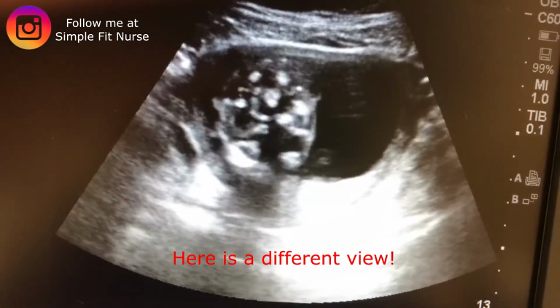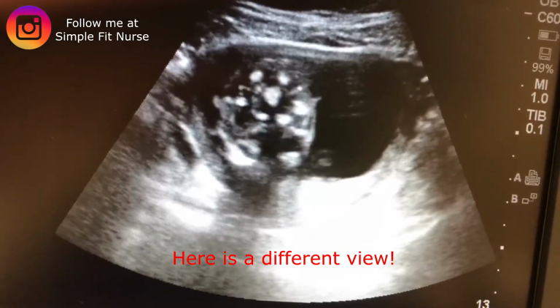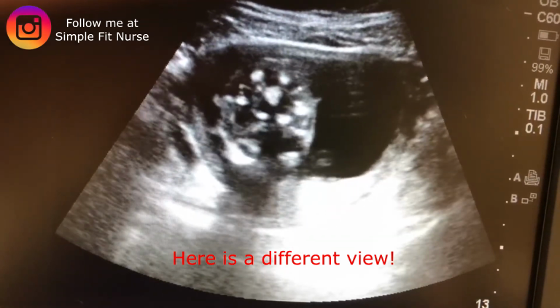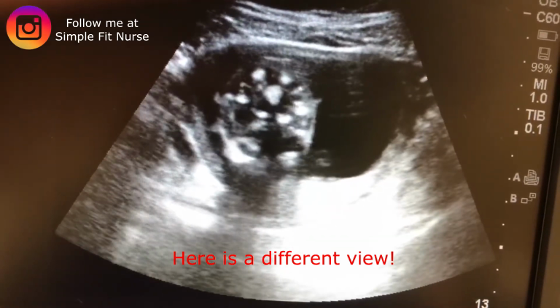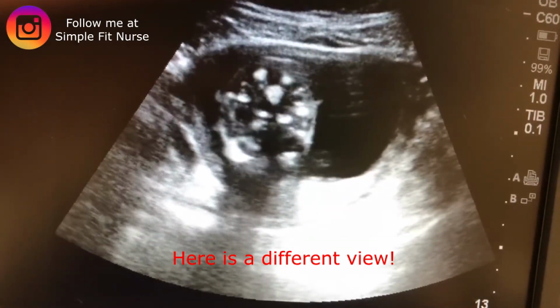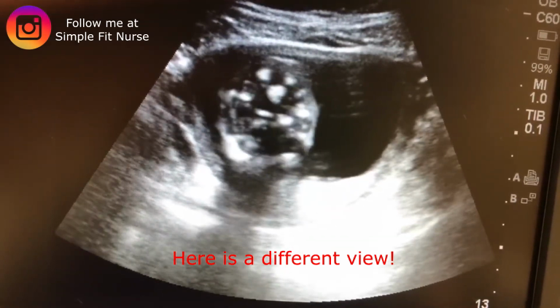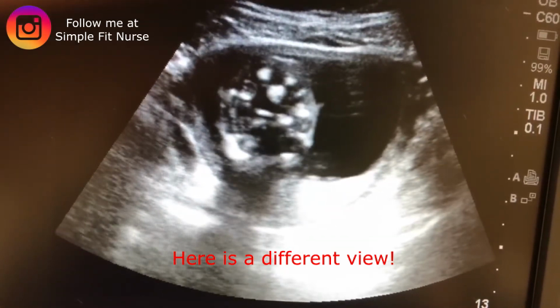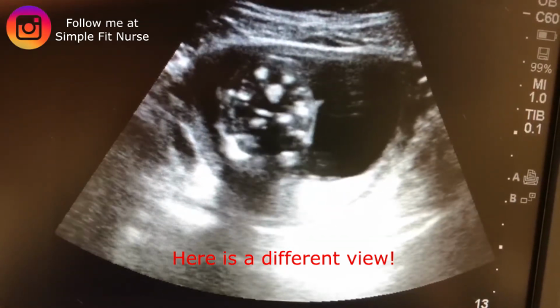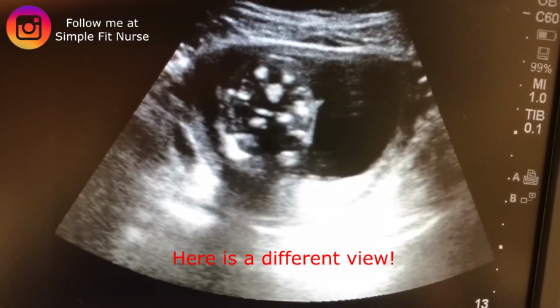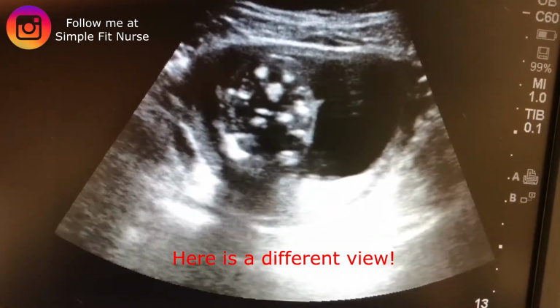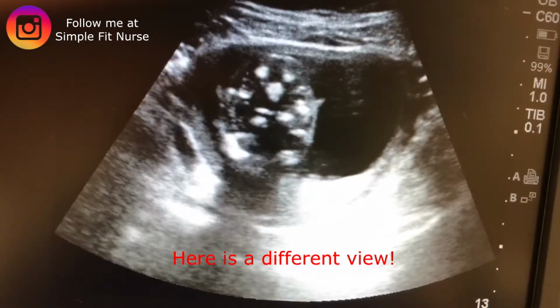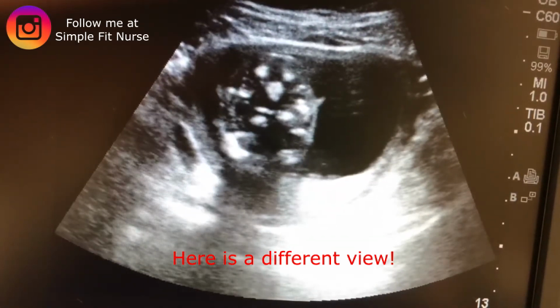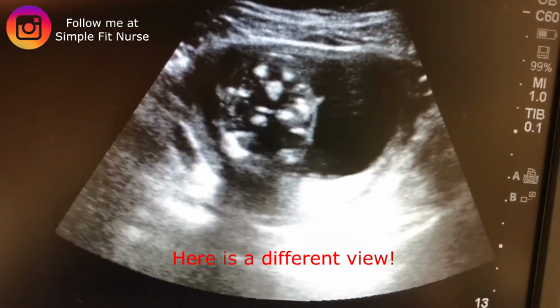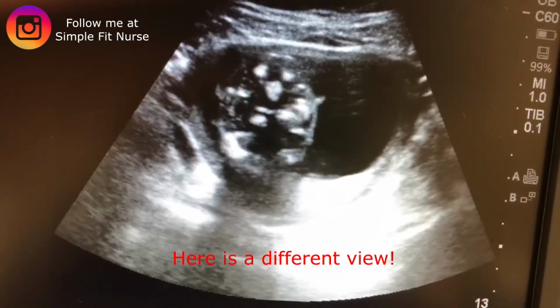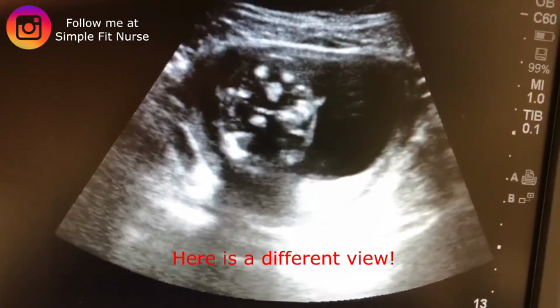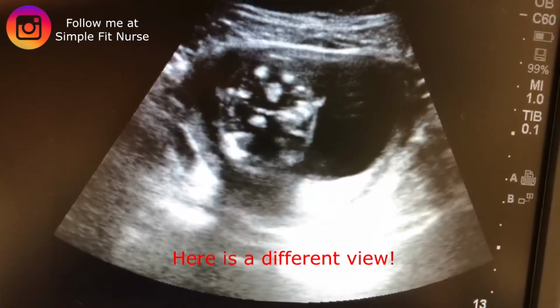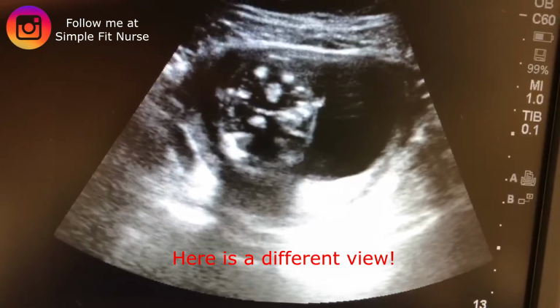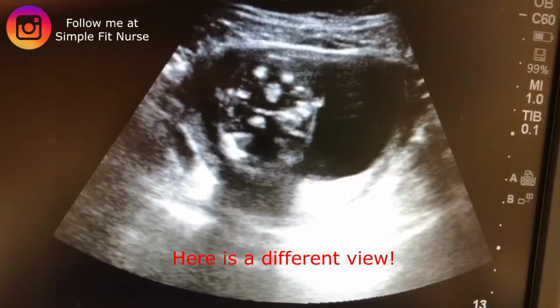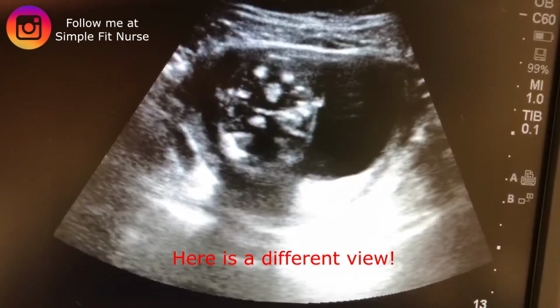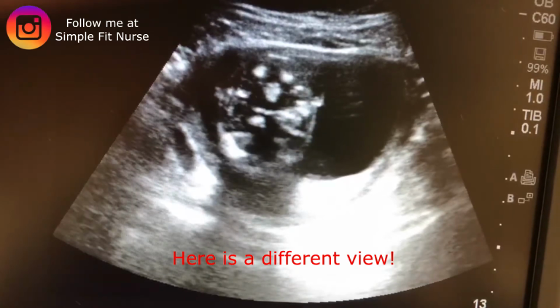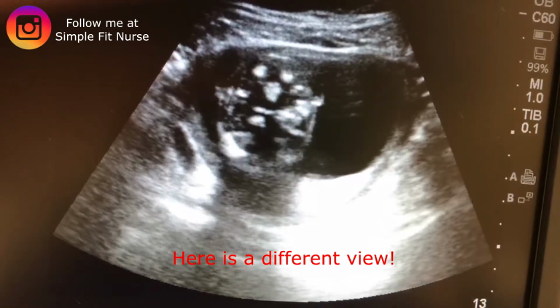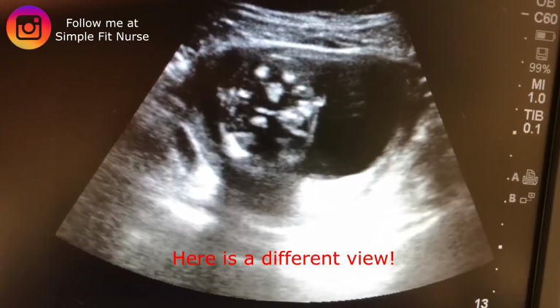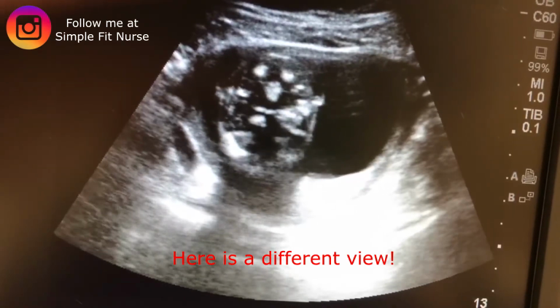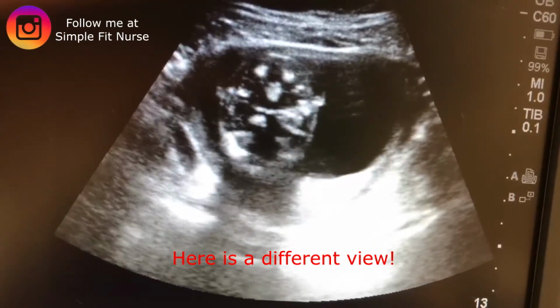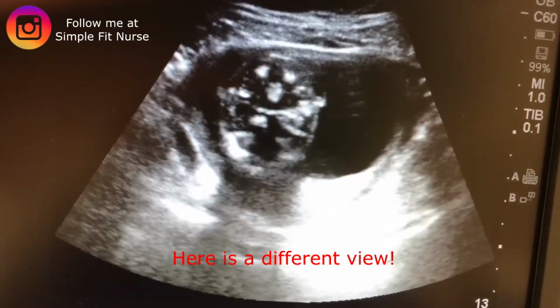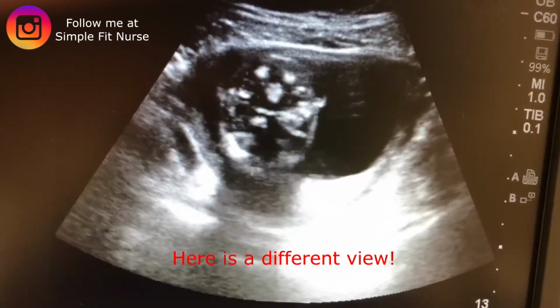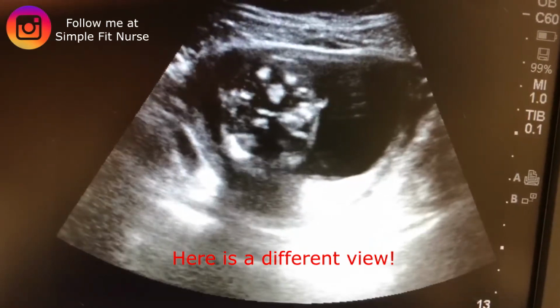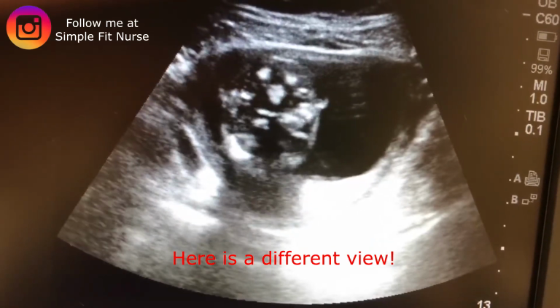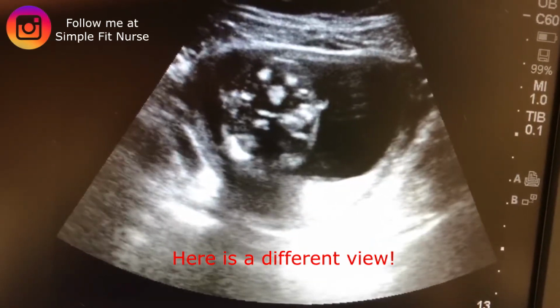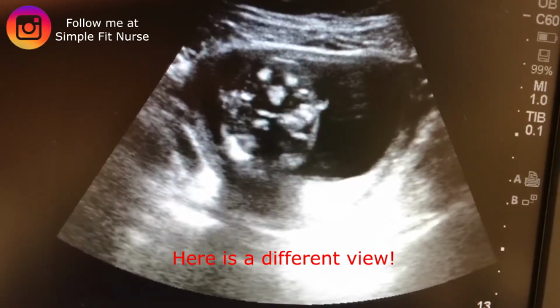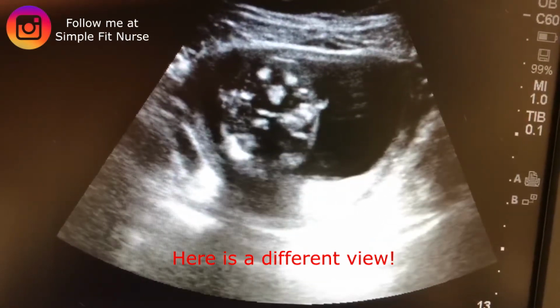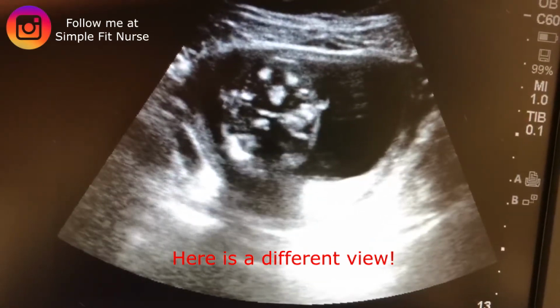Right now it has its little feet crossed and it's sitting upright with its feet crossed, looking towards us.